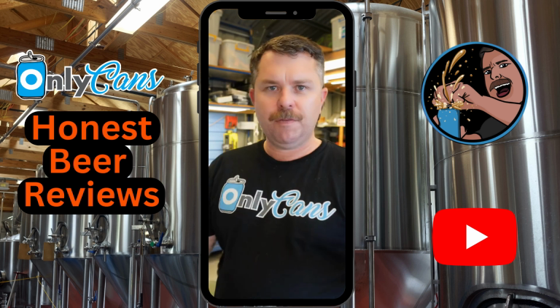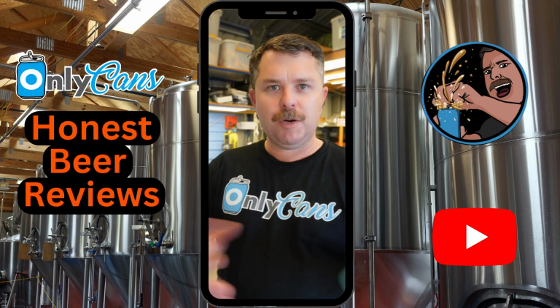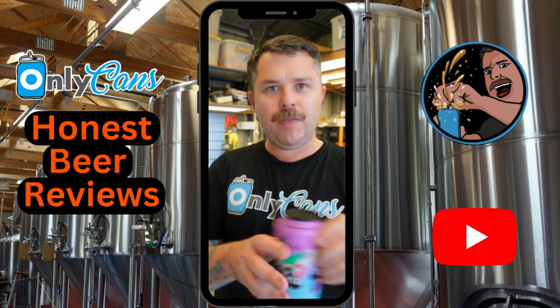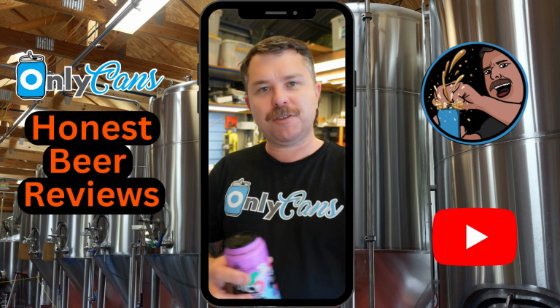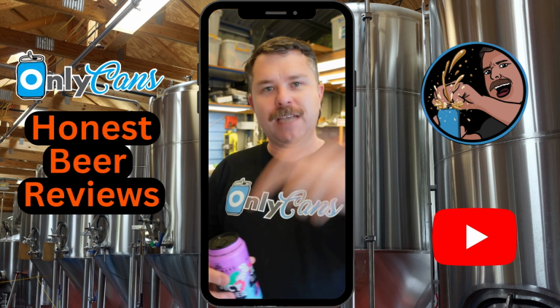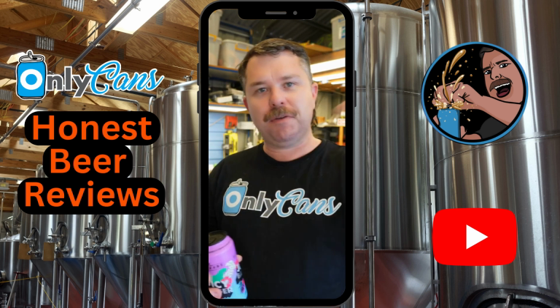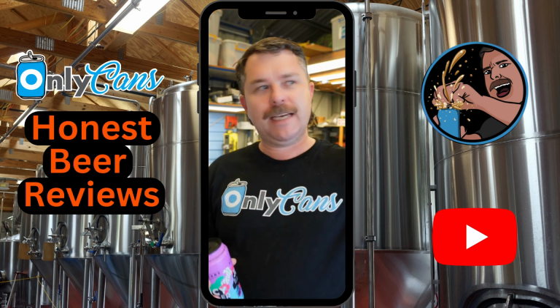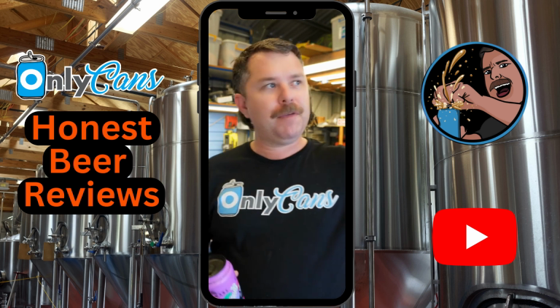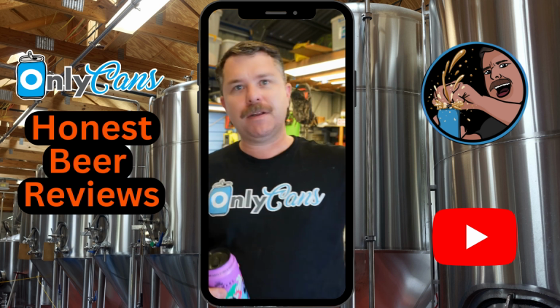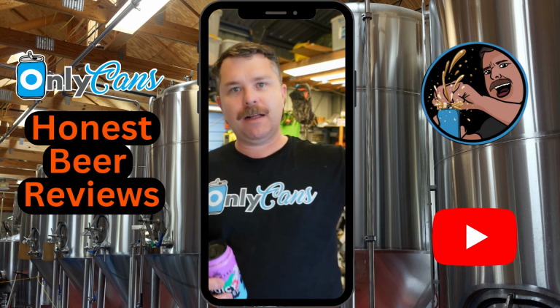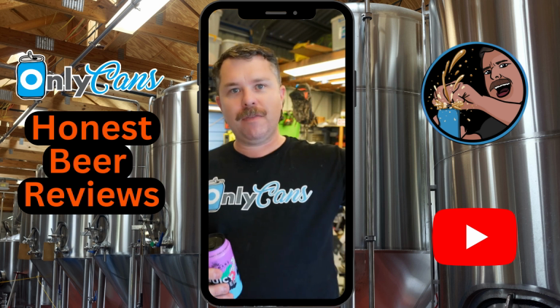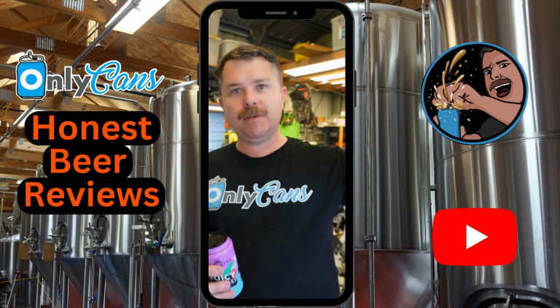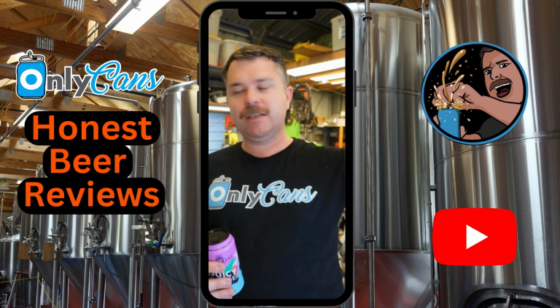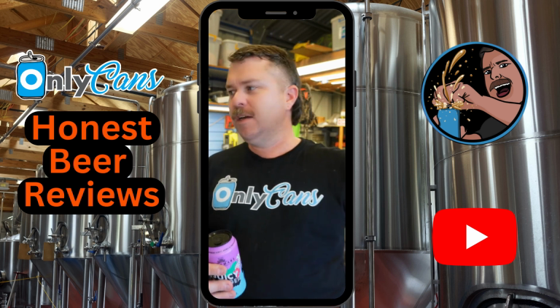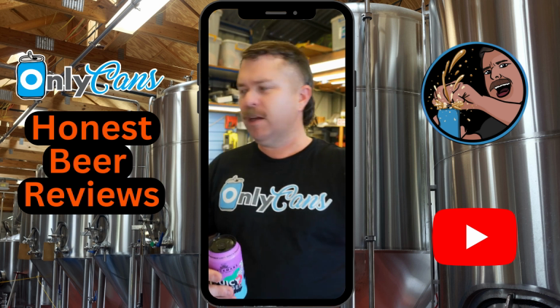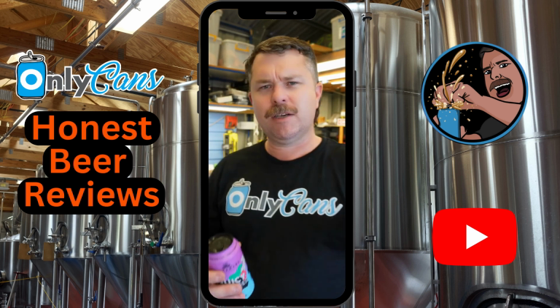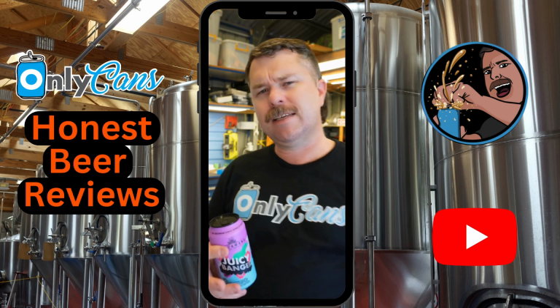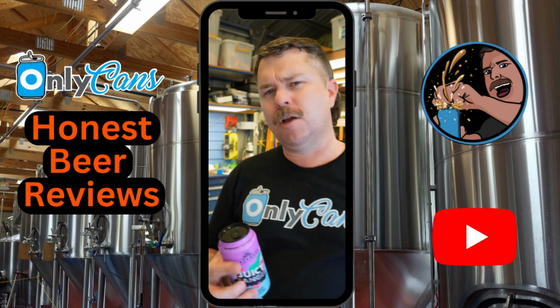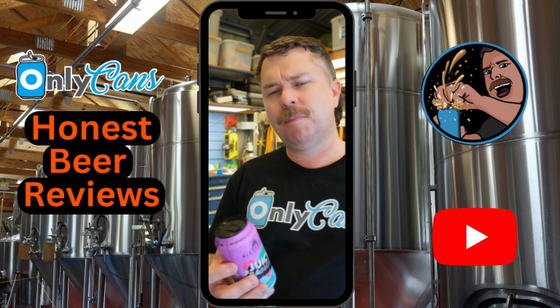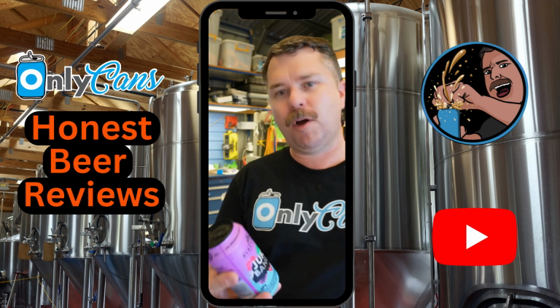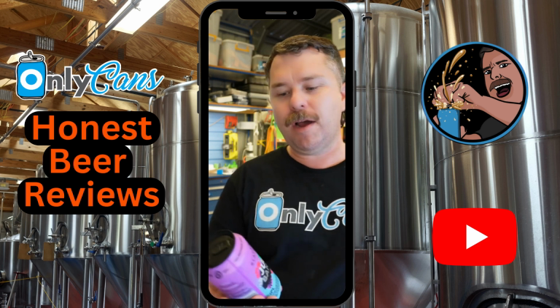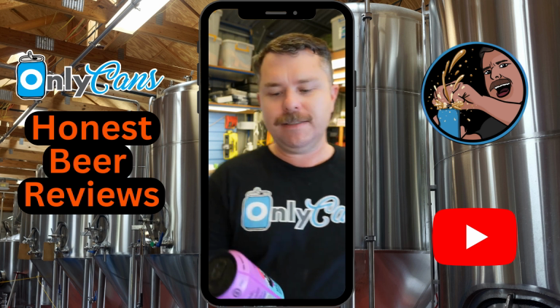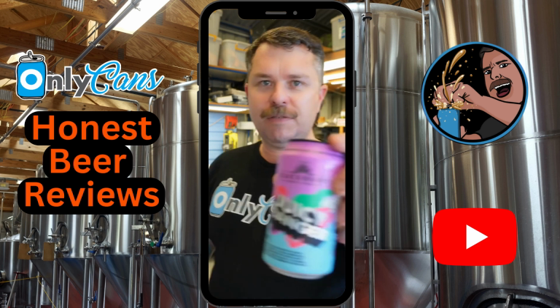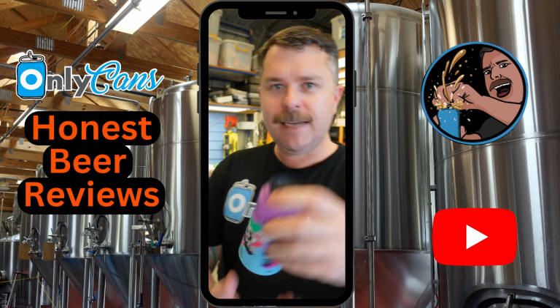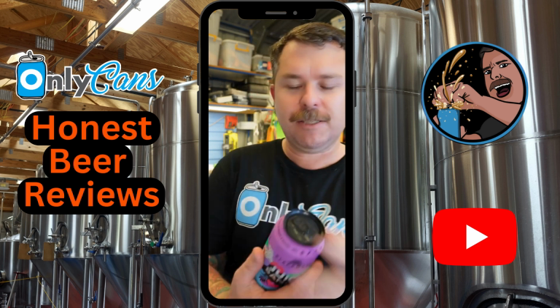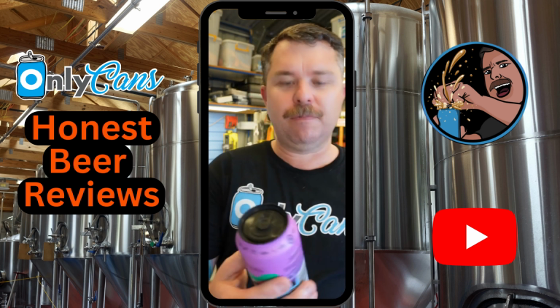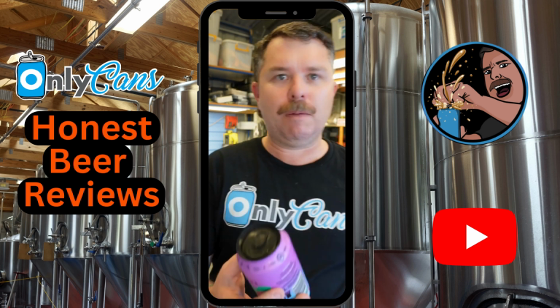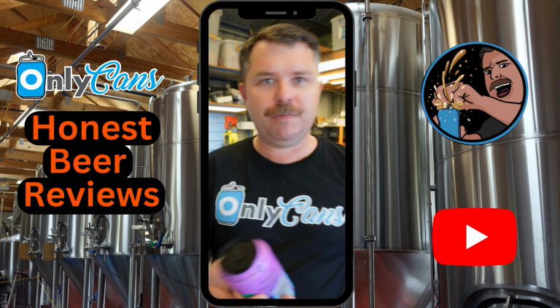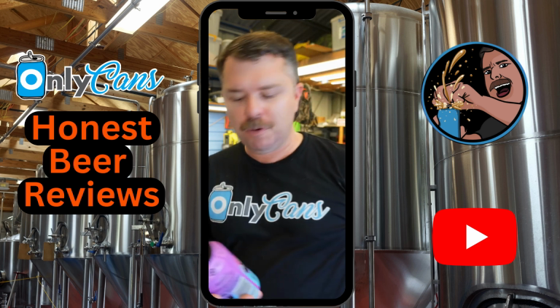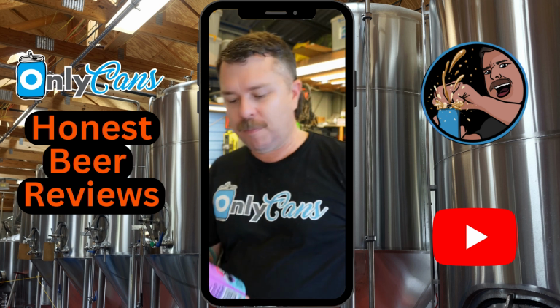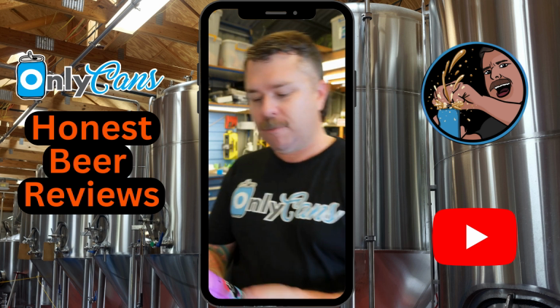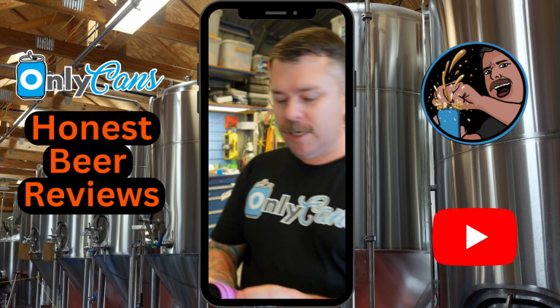I first tried one of their beers on day 13 of the advent calendar that we just did. I think it was like a single hop cryo haze. It was fantastic, so I'm going to follow up with a few more from their range.